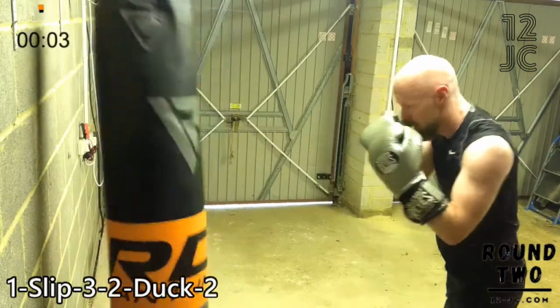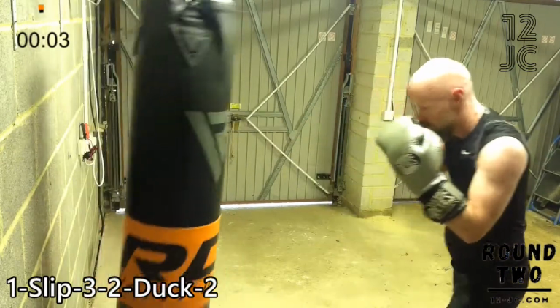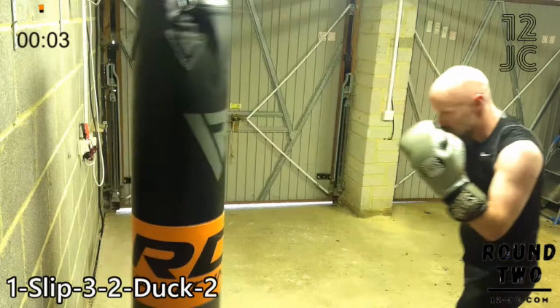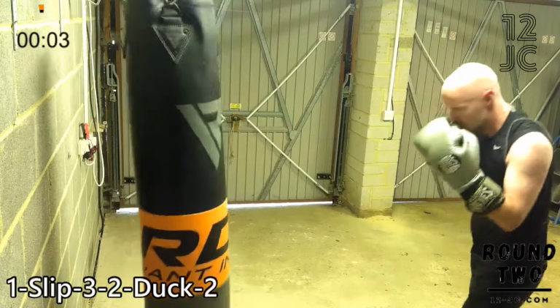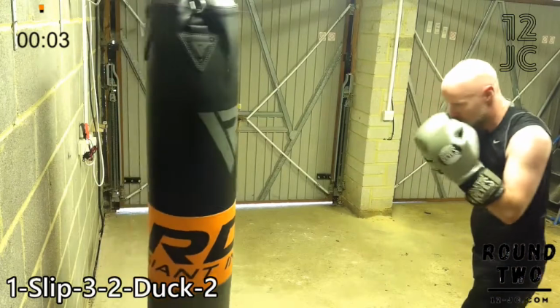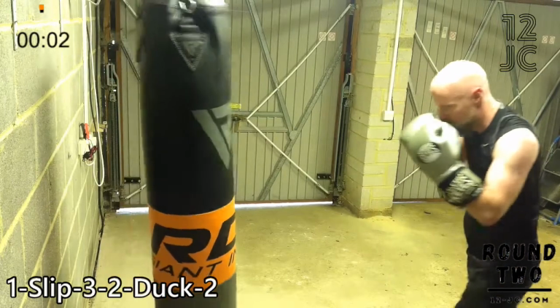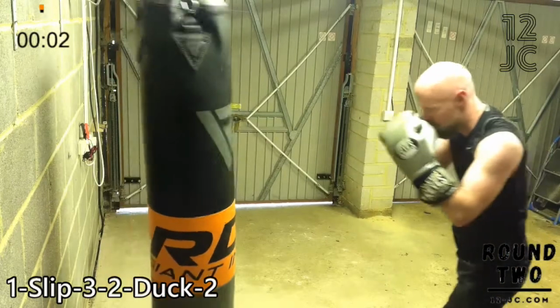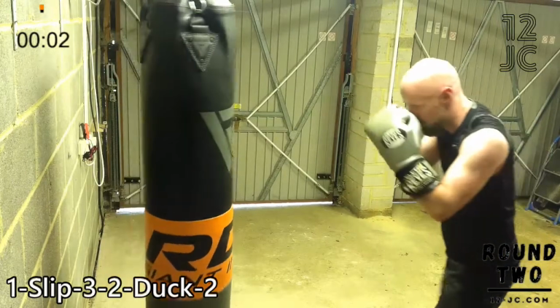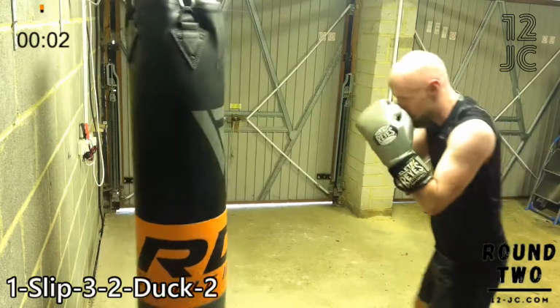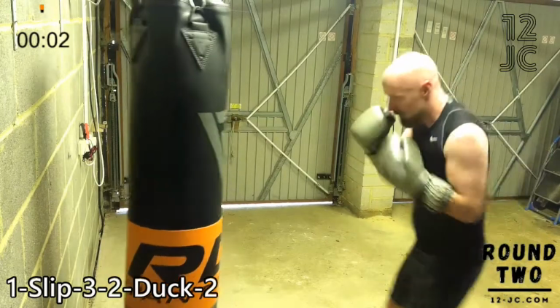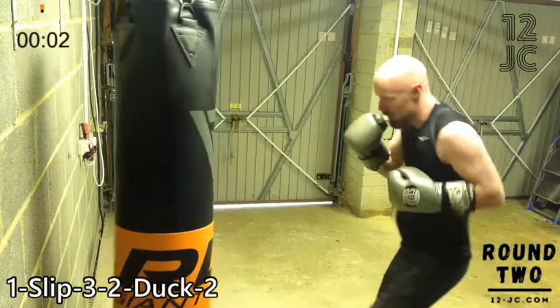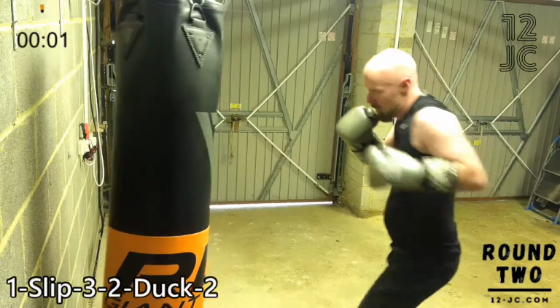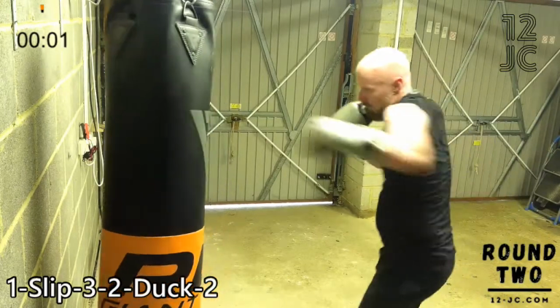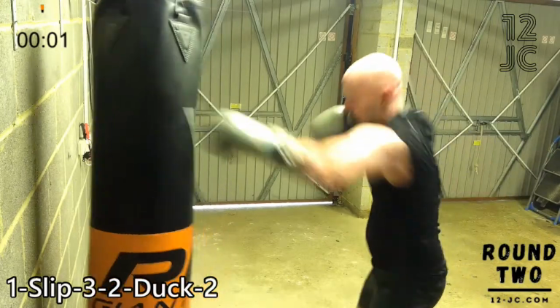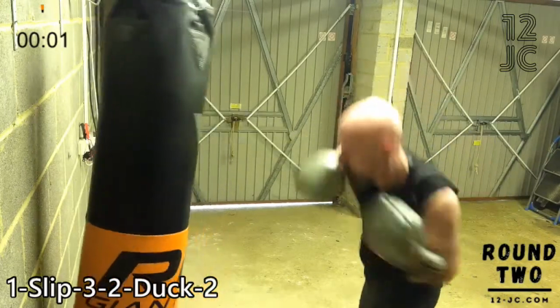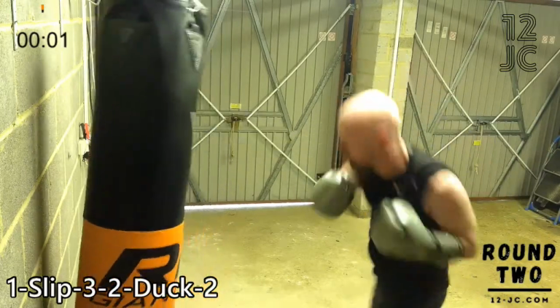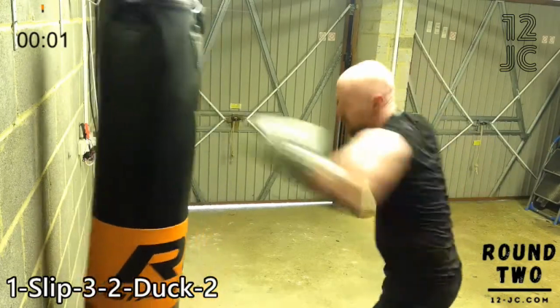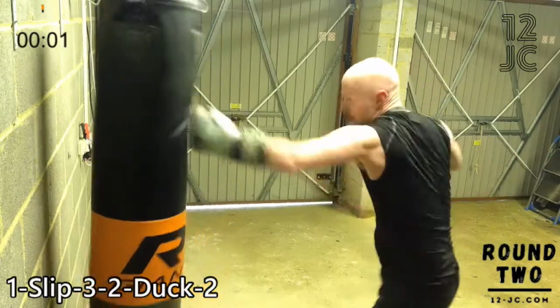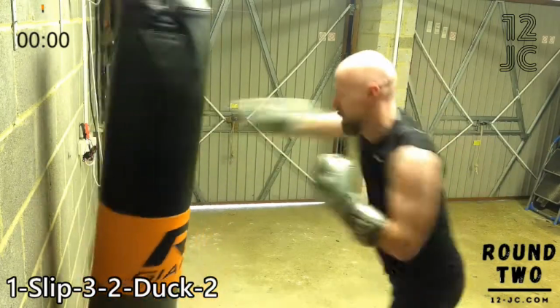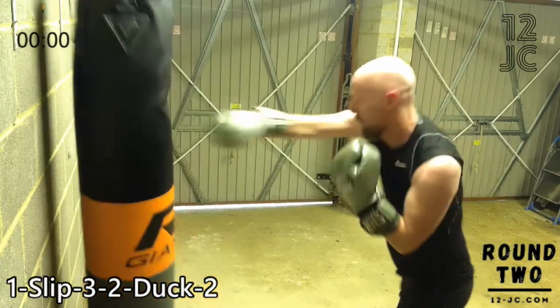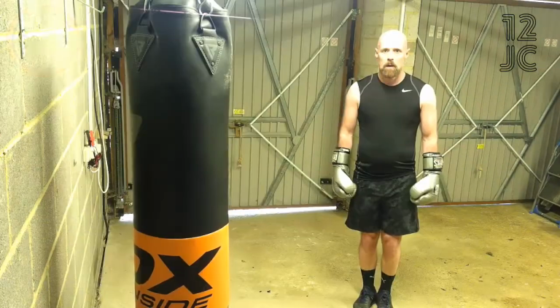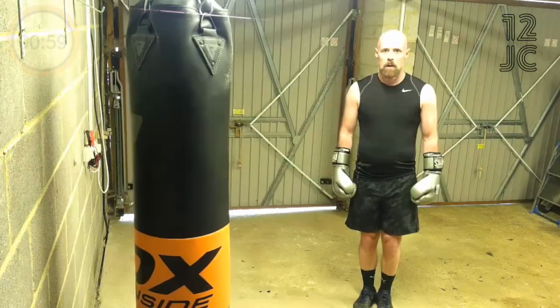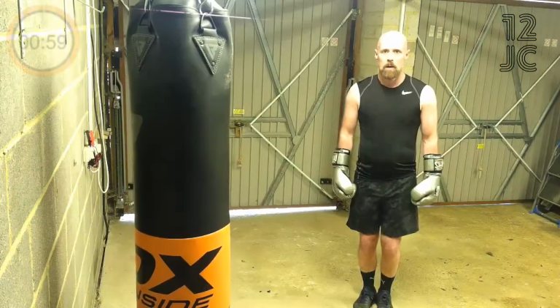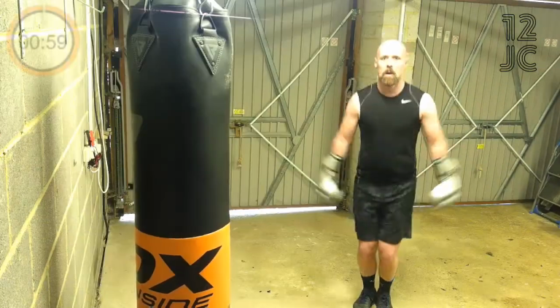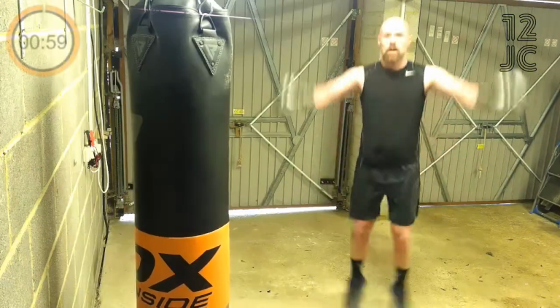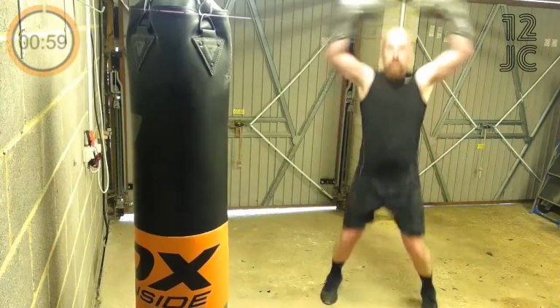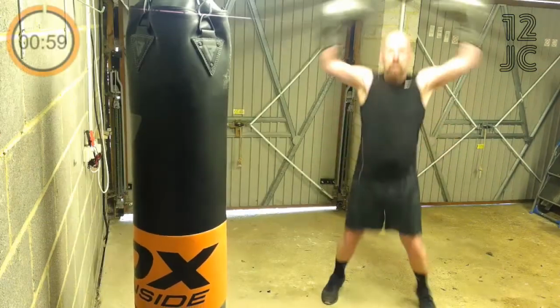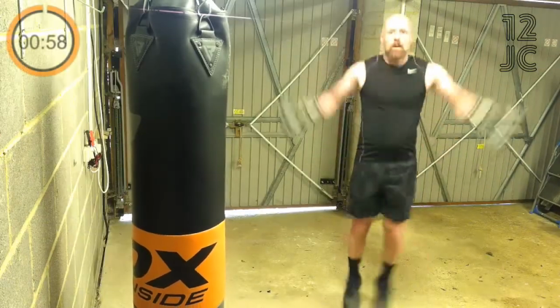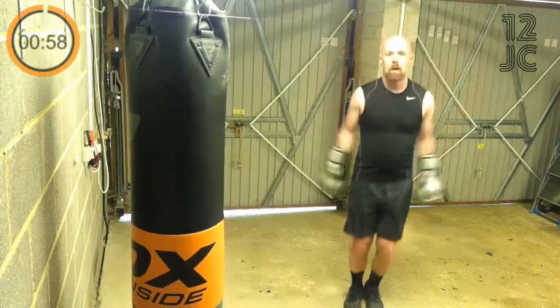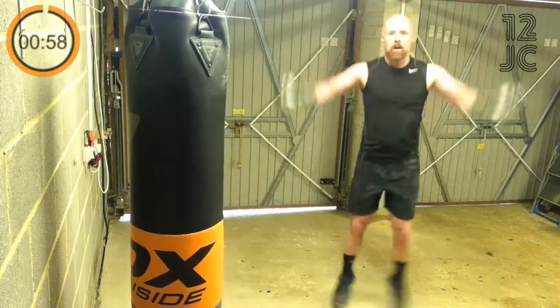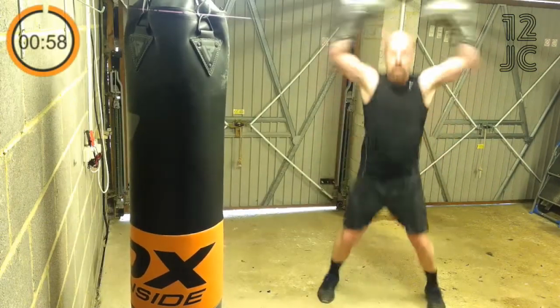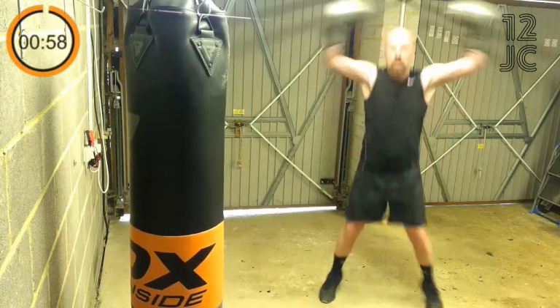At the end of the round we're going to go straight into jumping jacks.